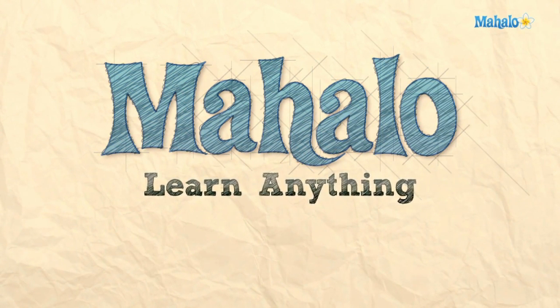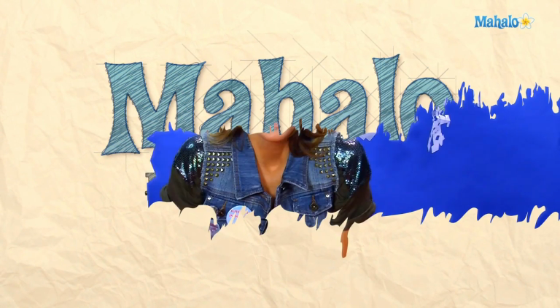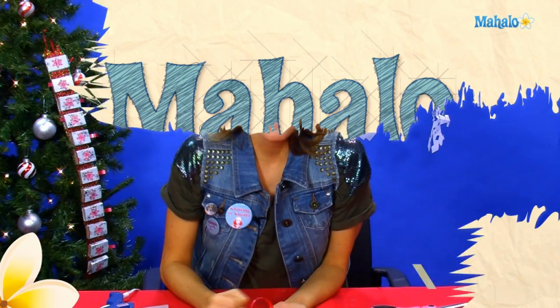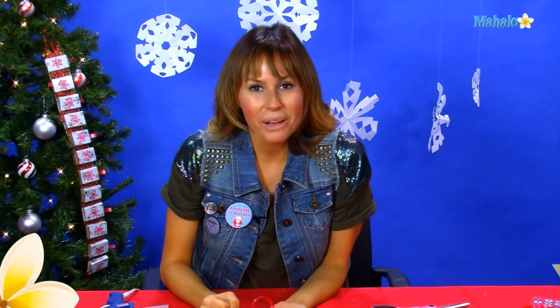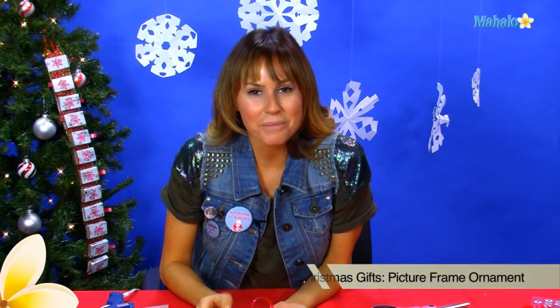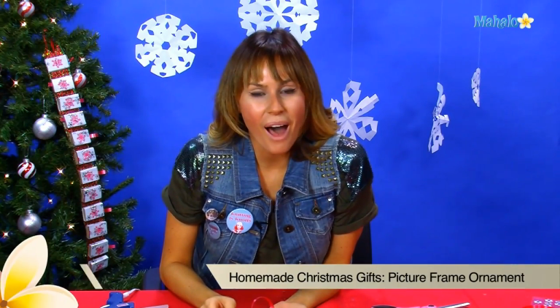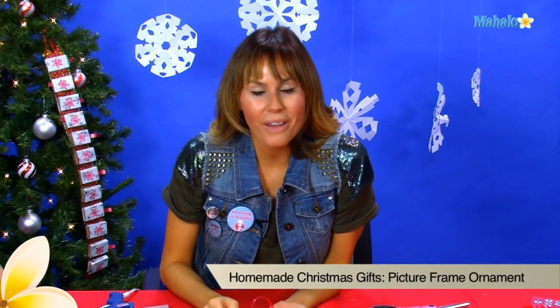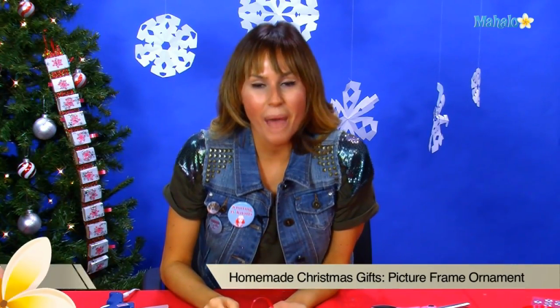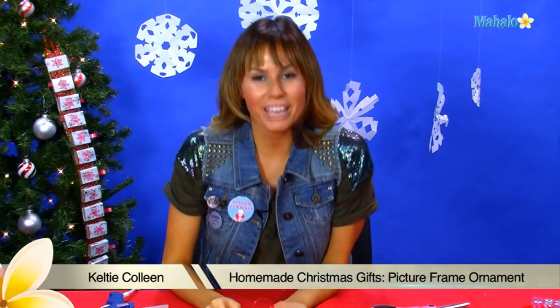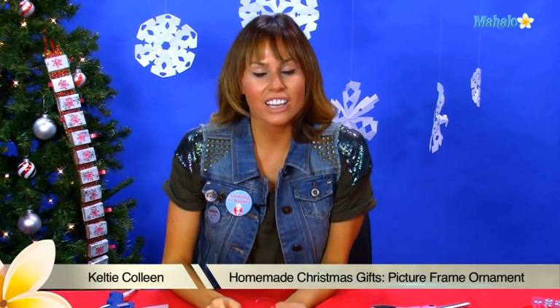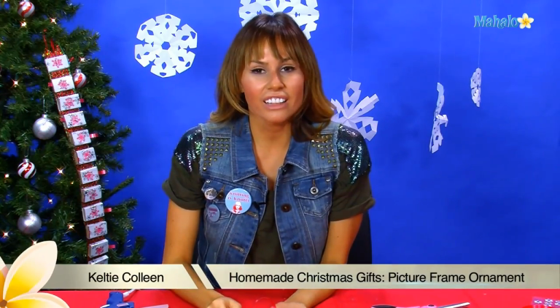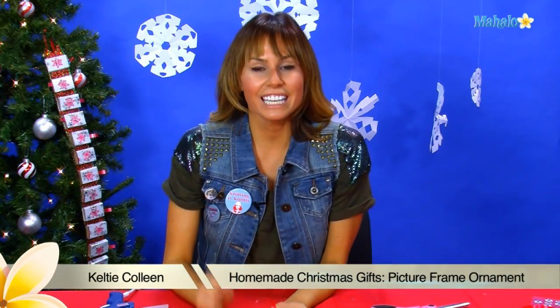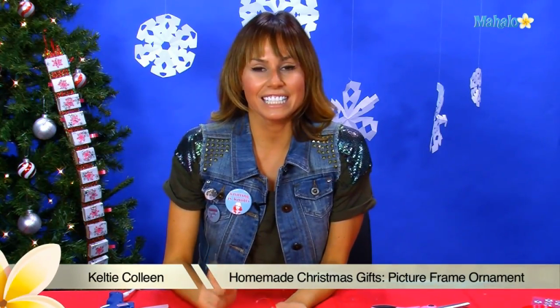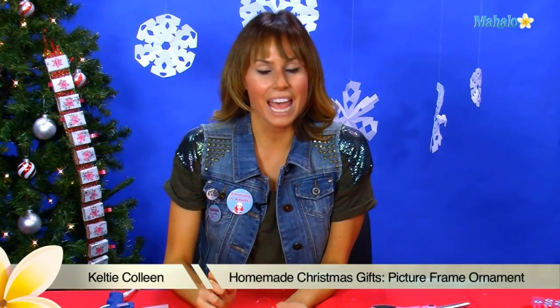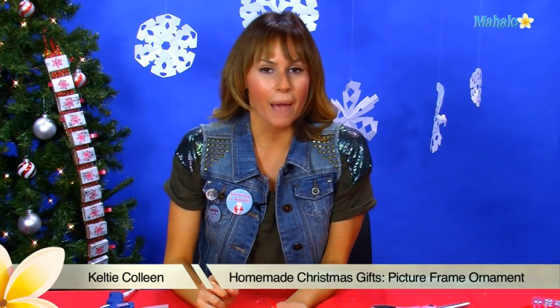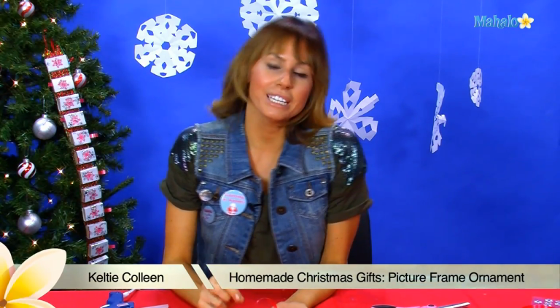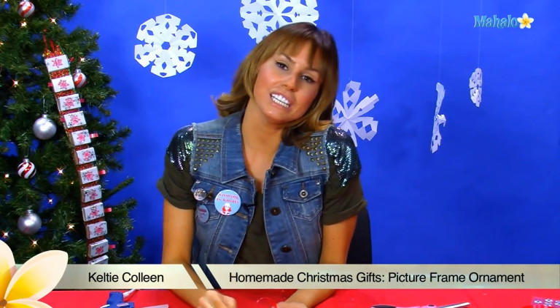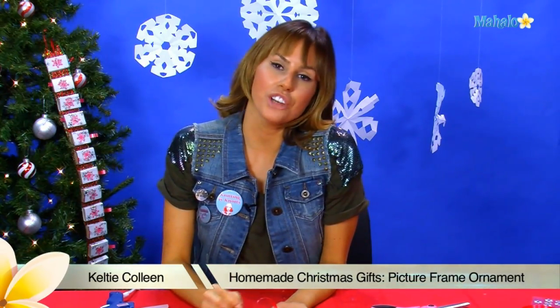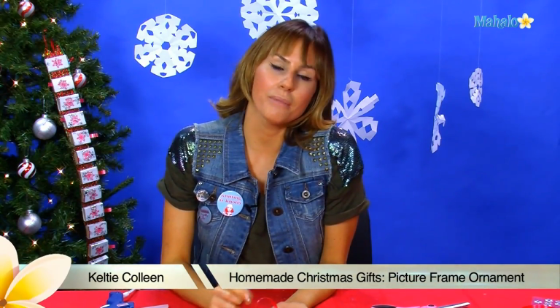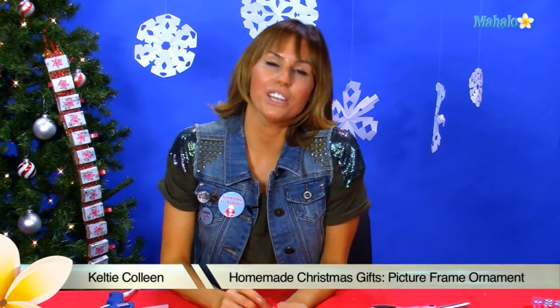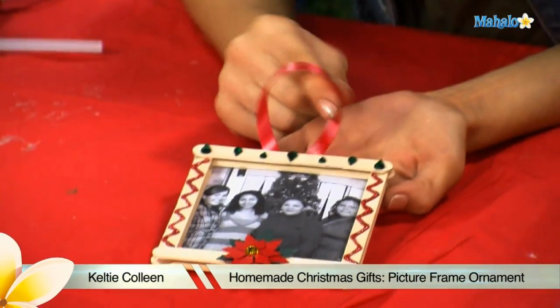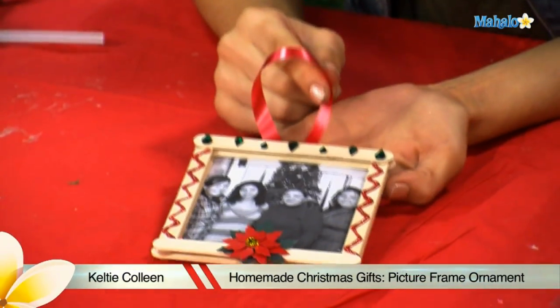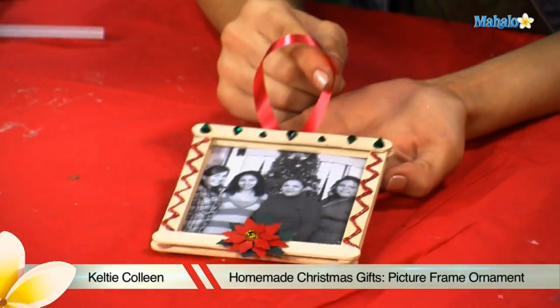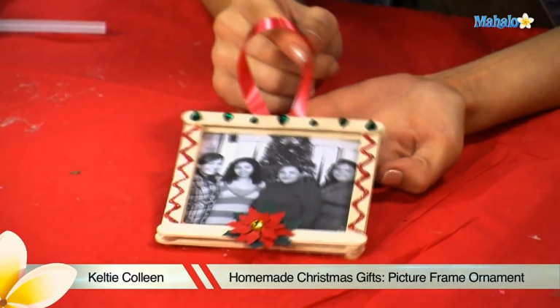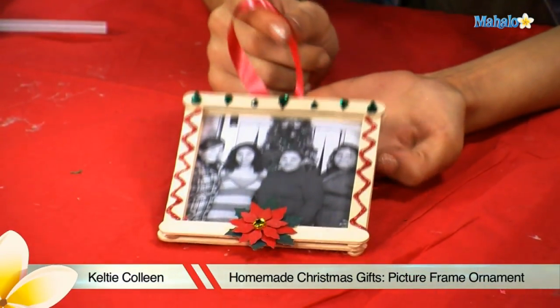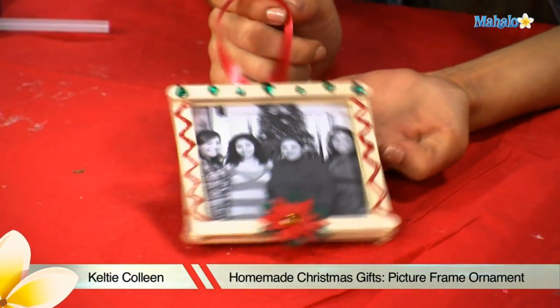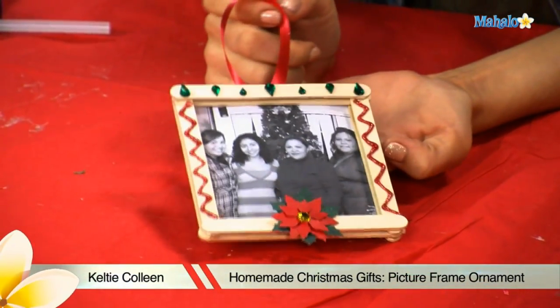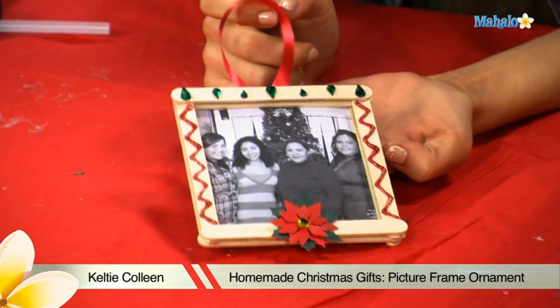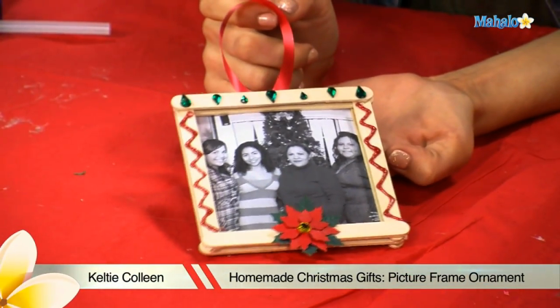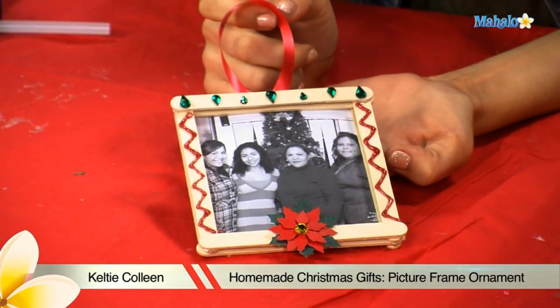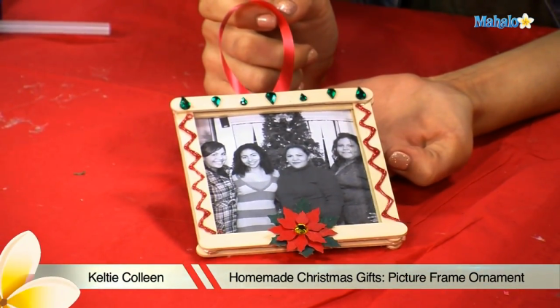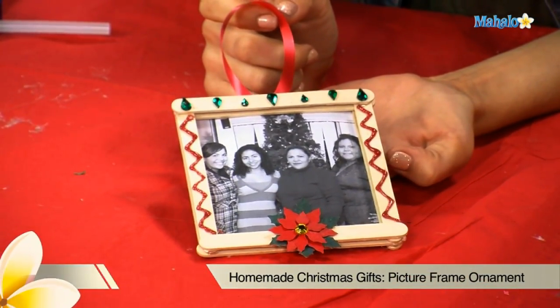Hey, welcome to Mahalo. I'm Kelty Colleen and today I'm going to teach you how to make your own Popsicle picture frame ornament.